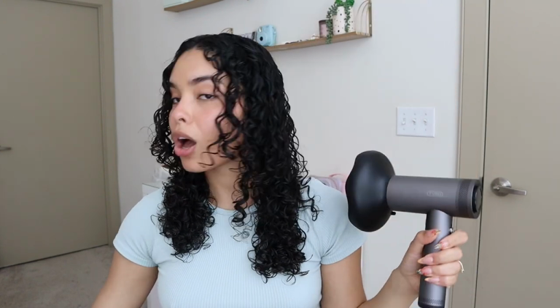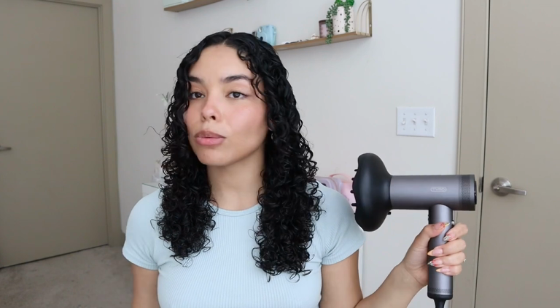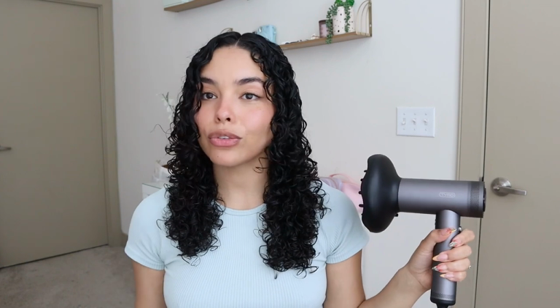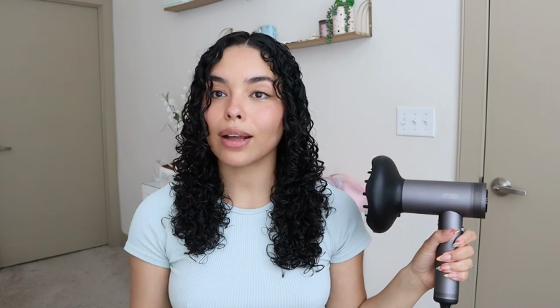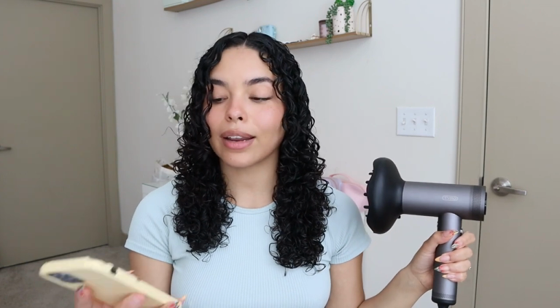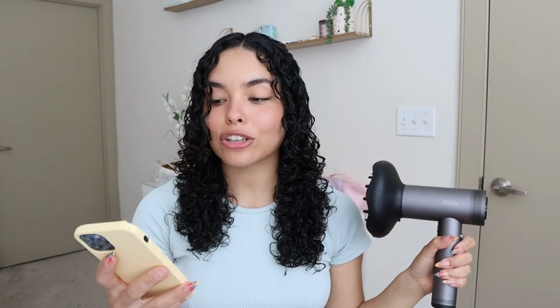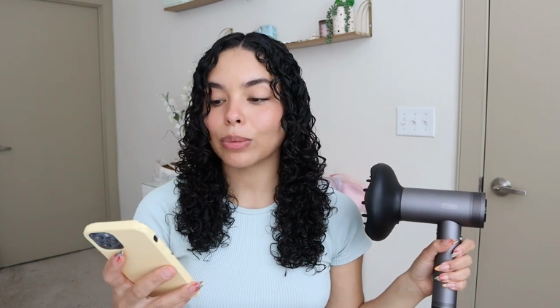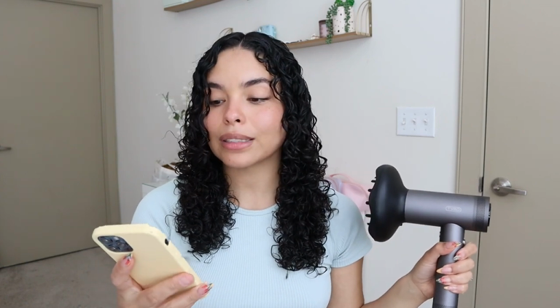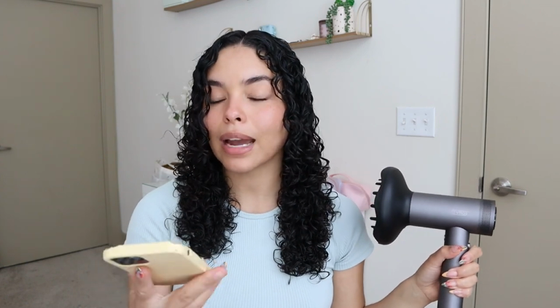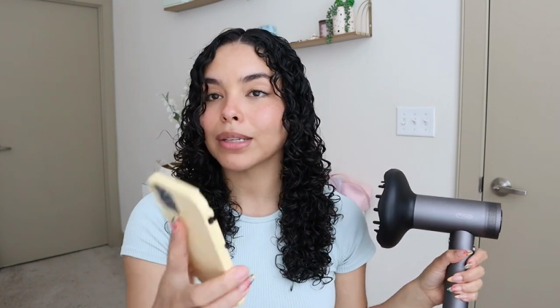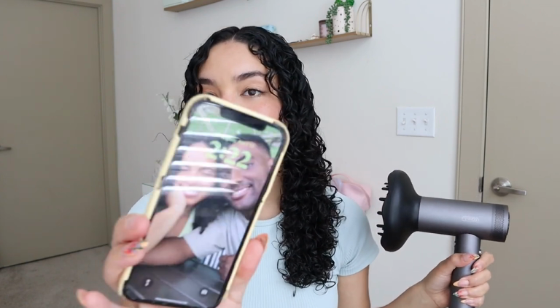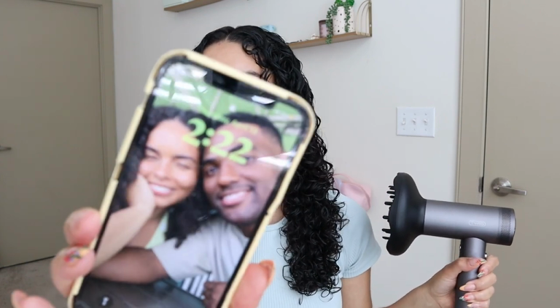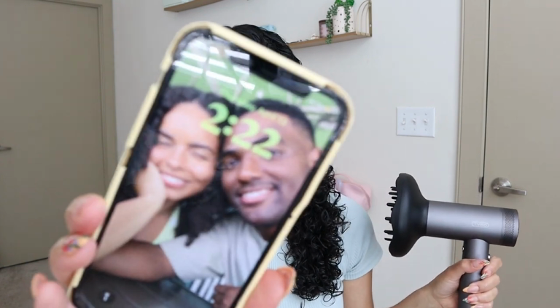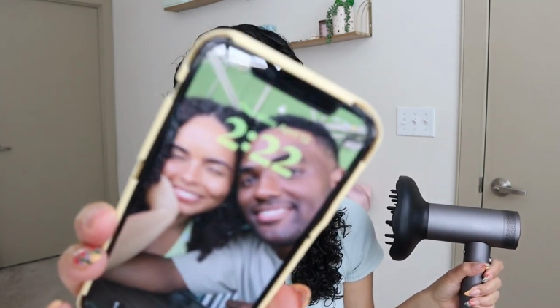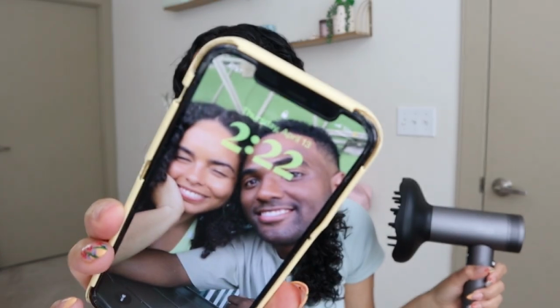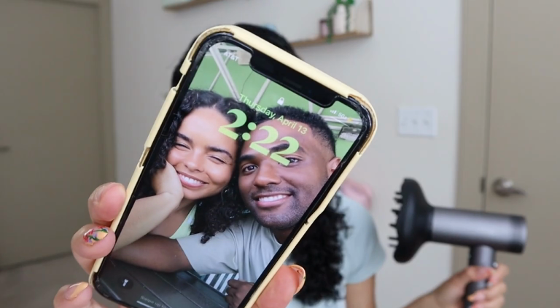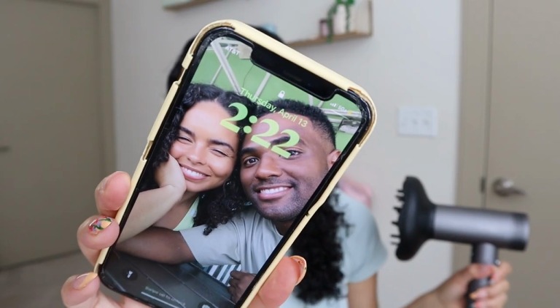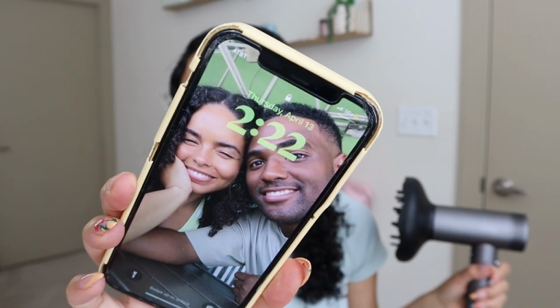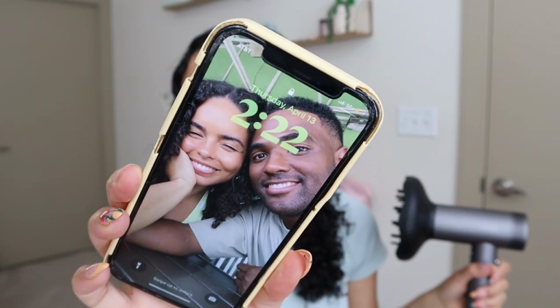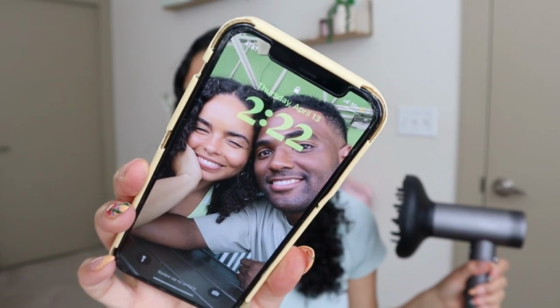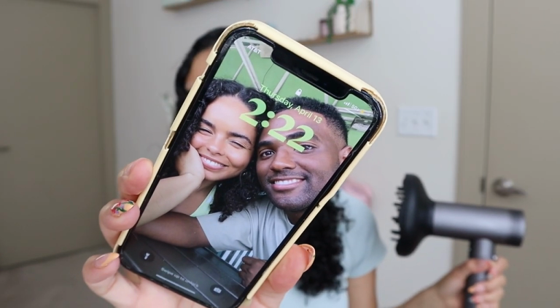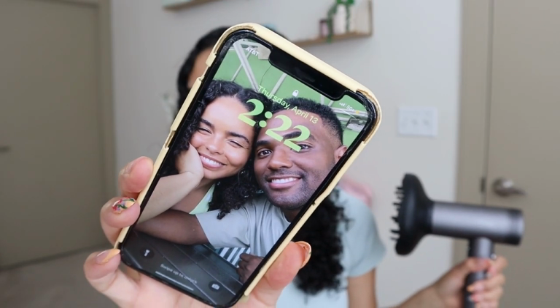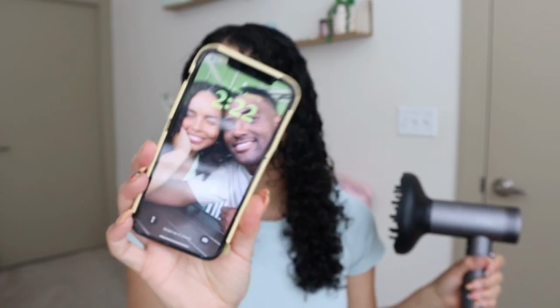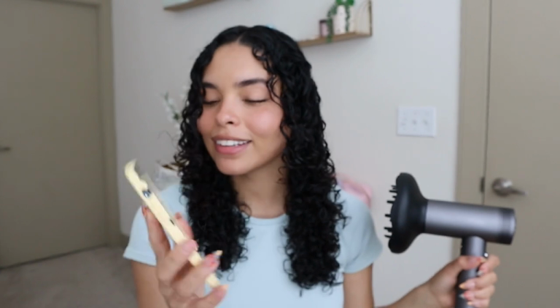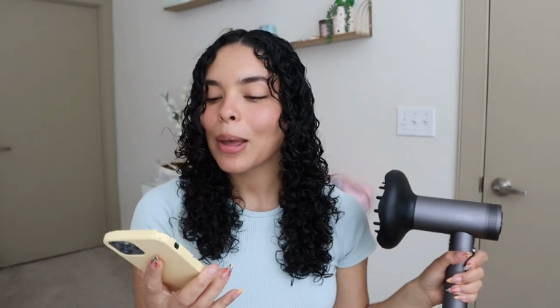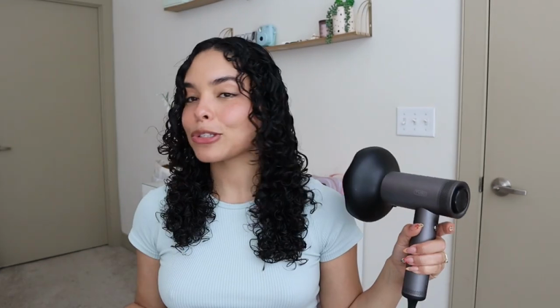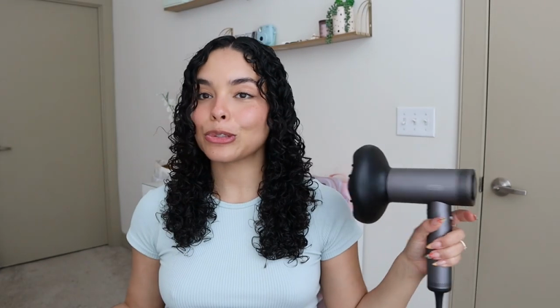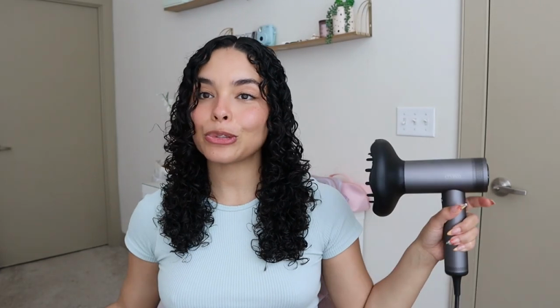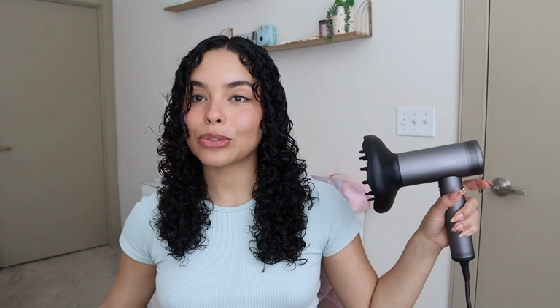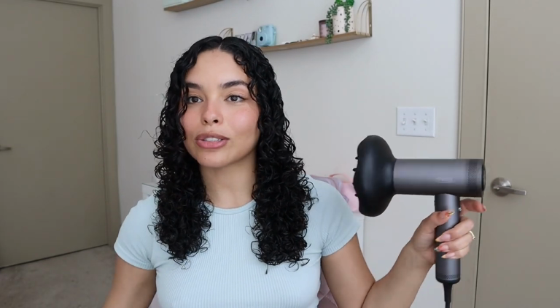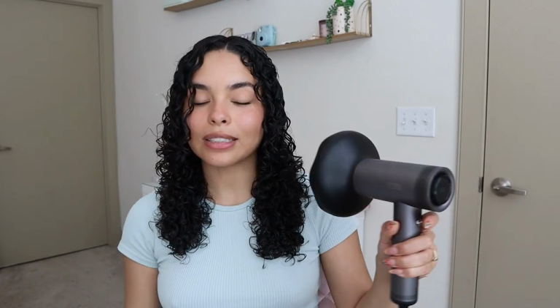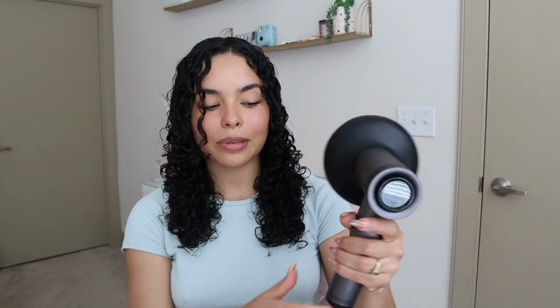Almost forgot that I wanted to time this. It's currently 2:22 — angel number — so 2:22 is the starting time.